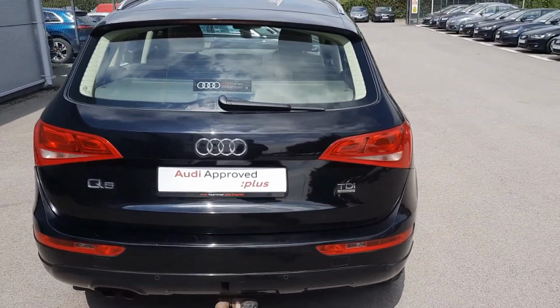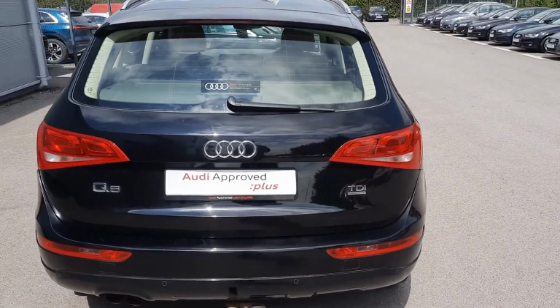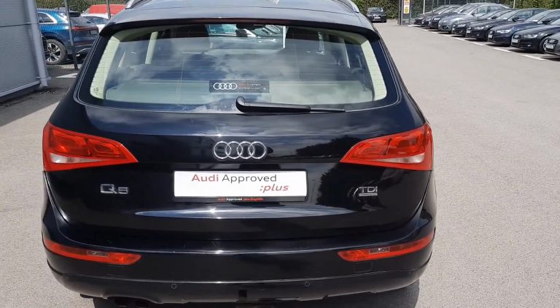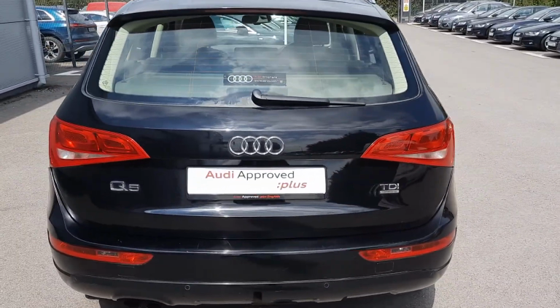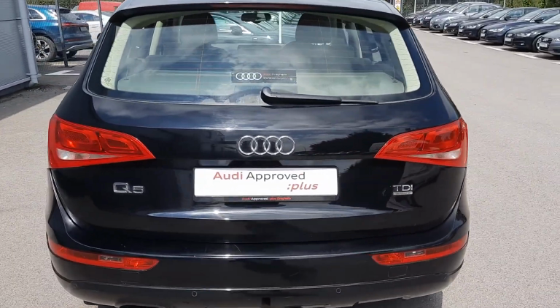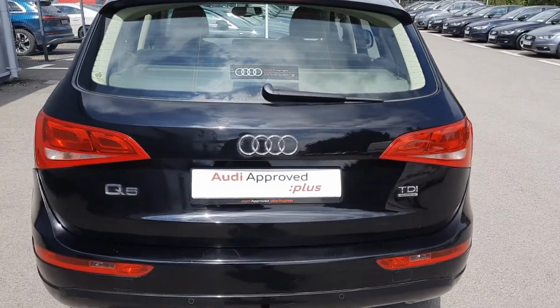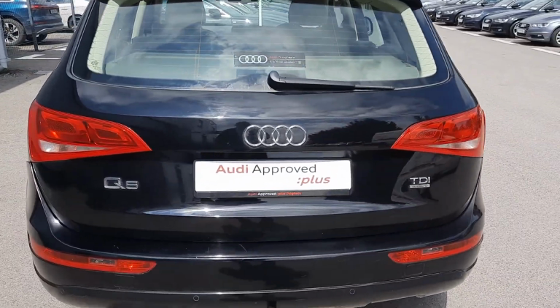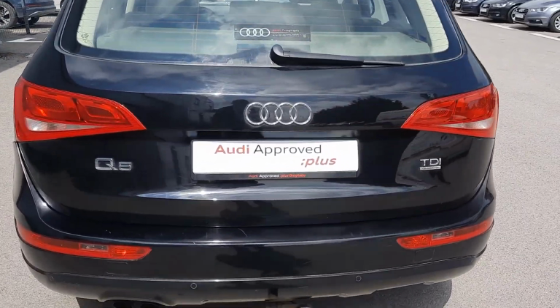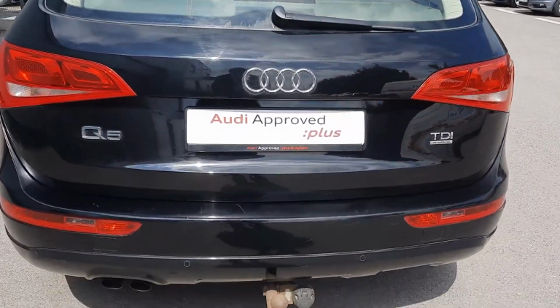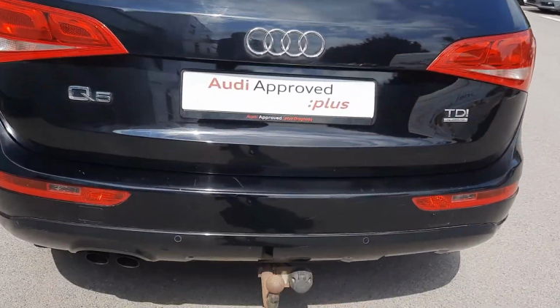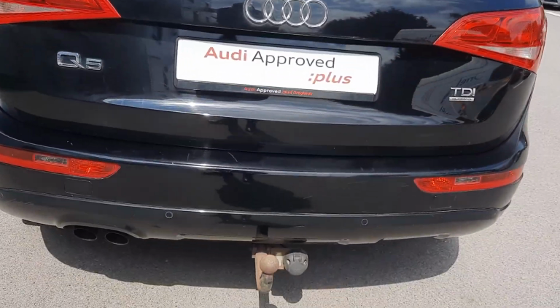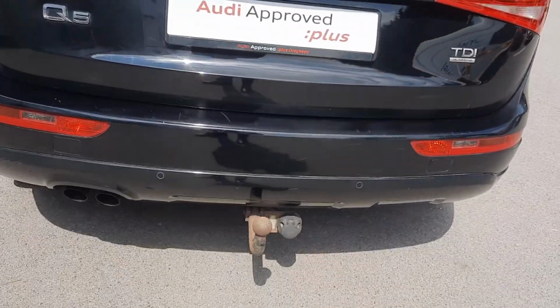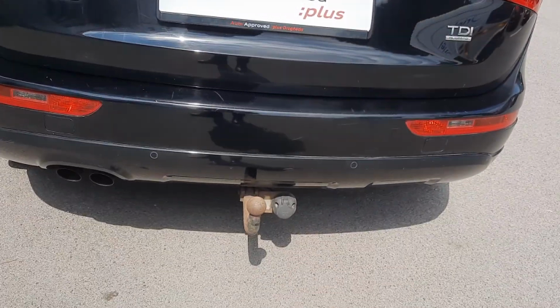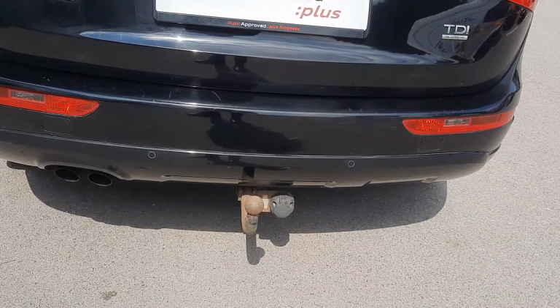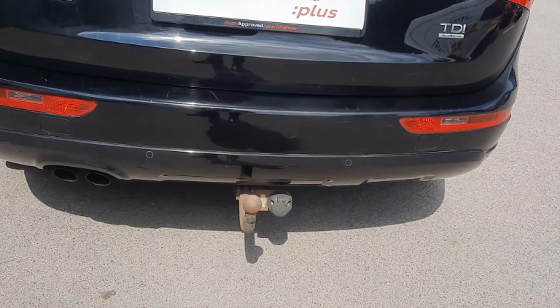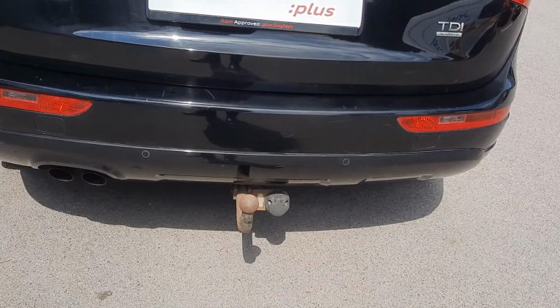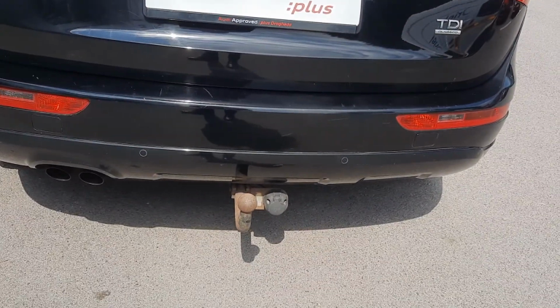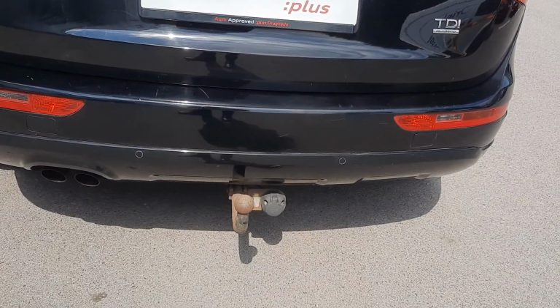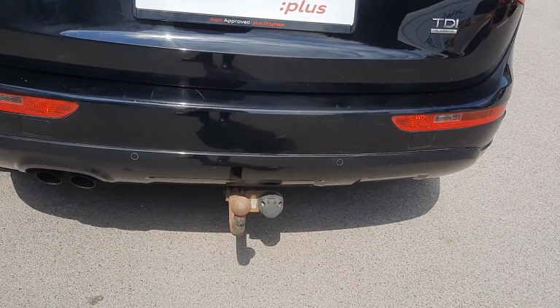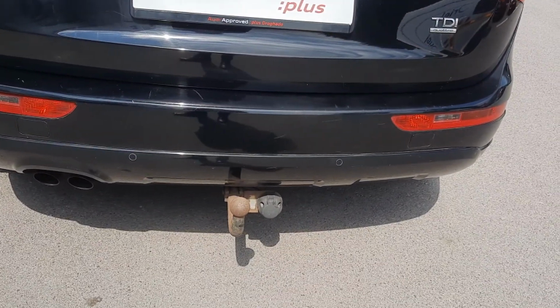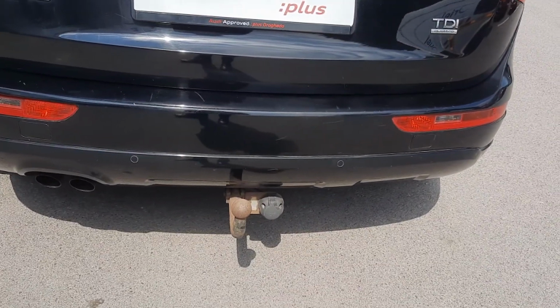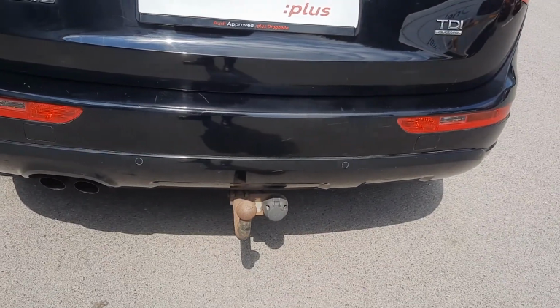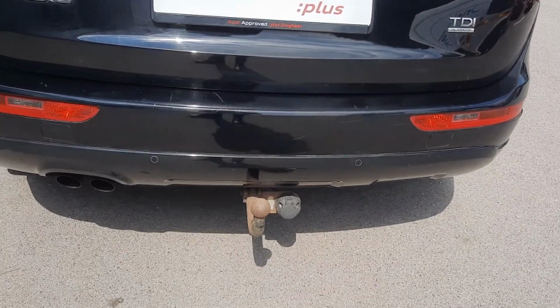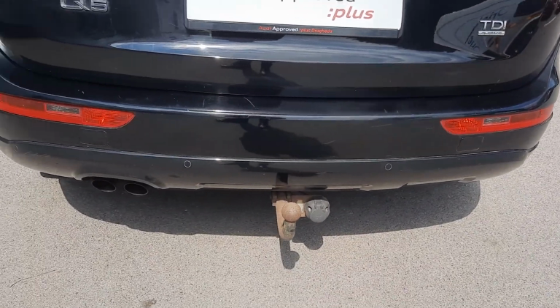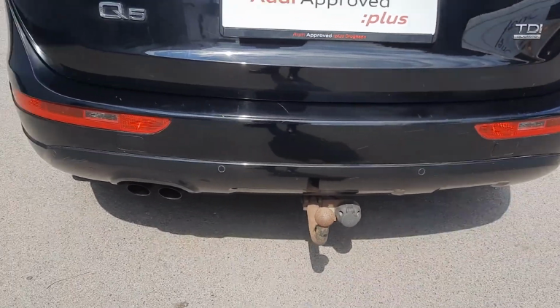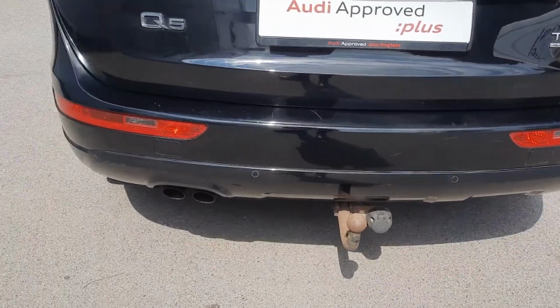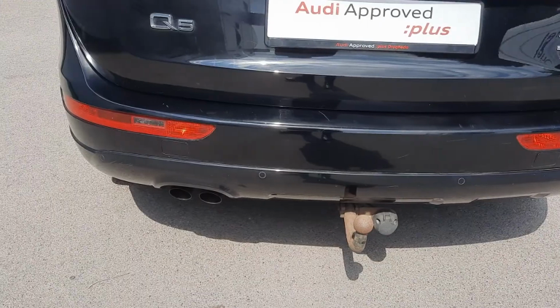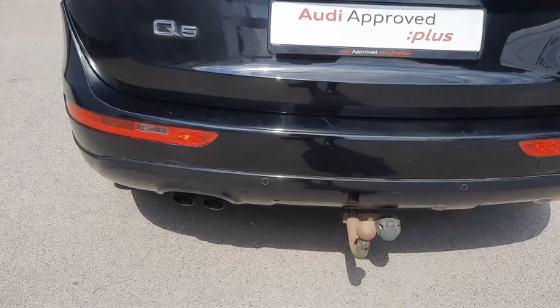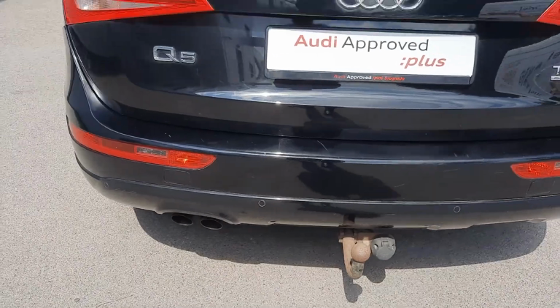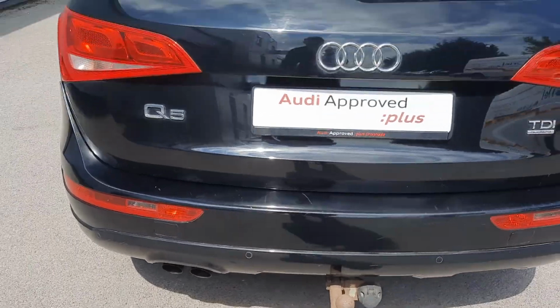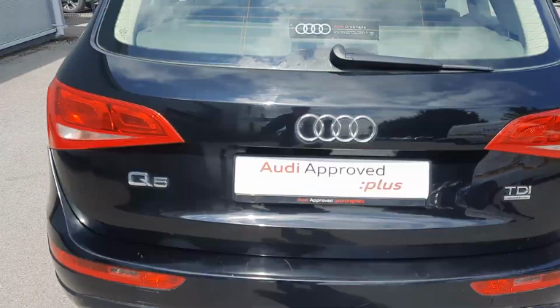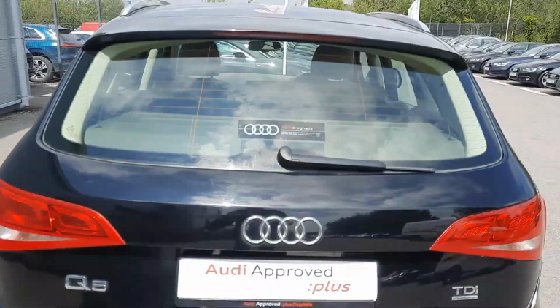Around the back you have your reversing sensors. It also comes with a tow bar and twin exhaust as well.